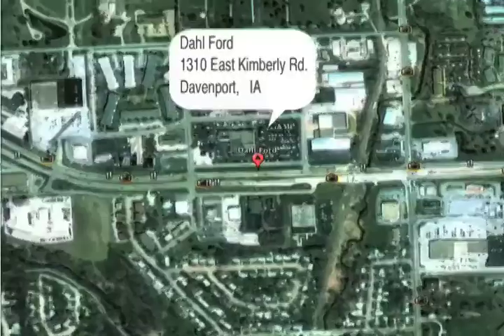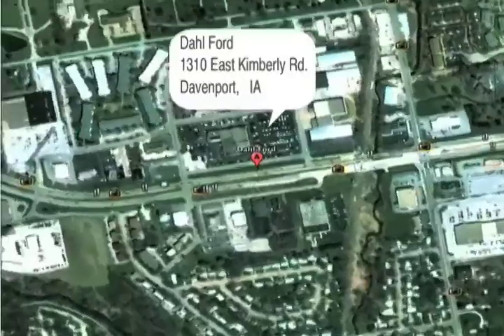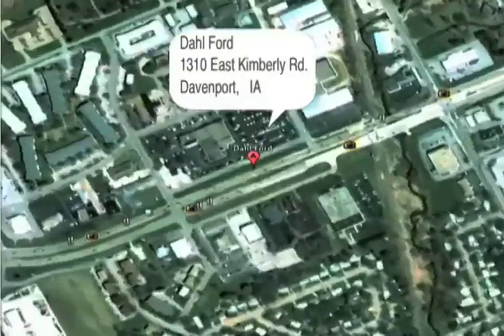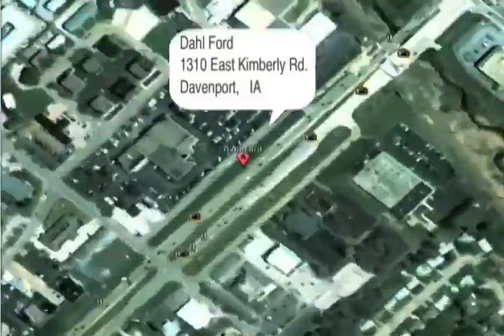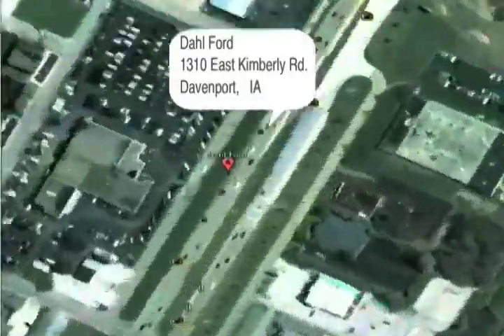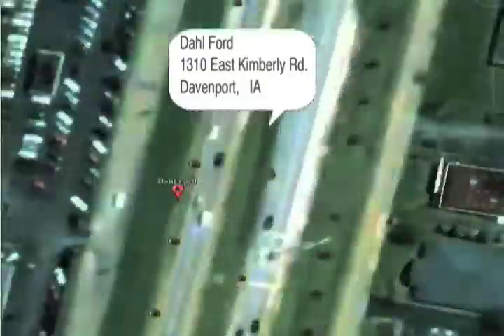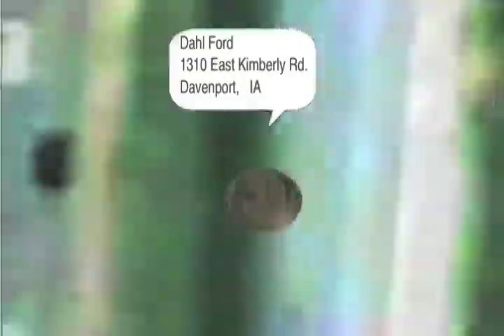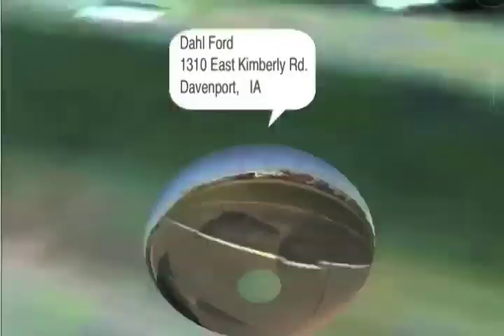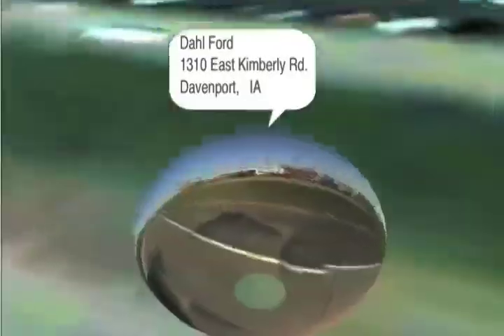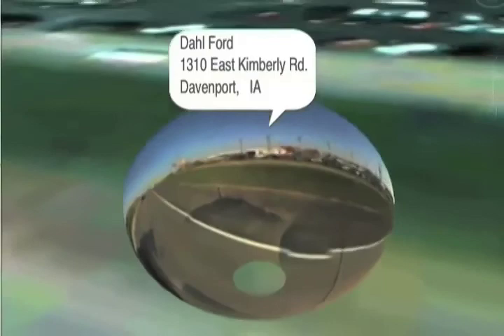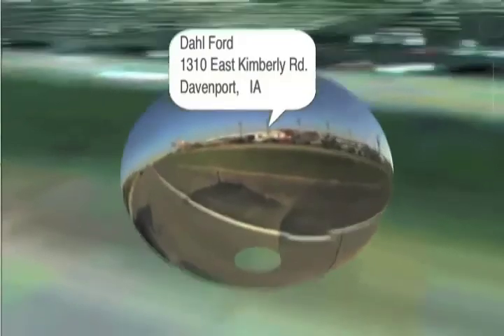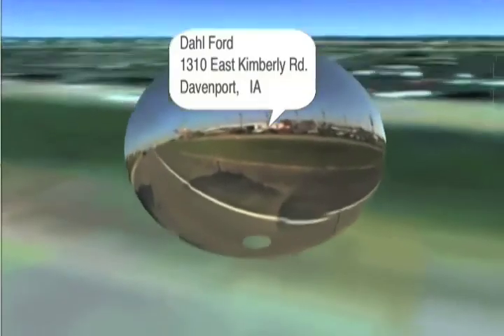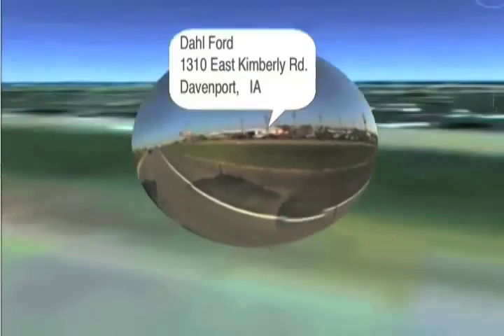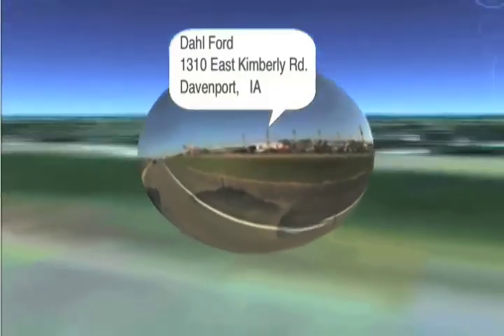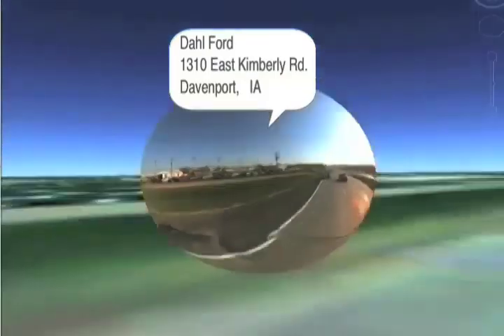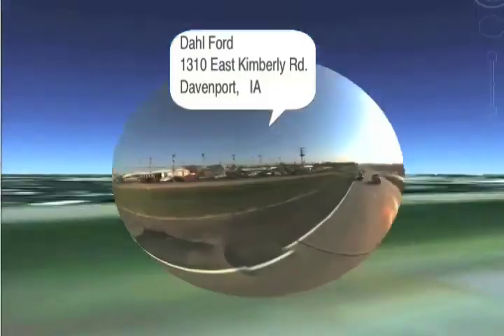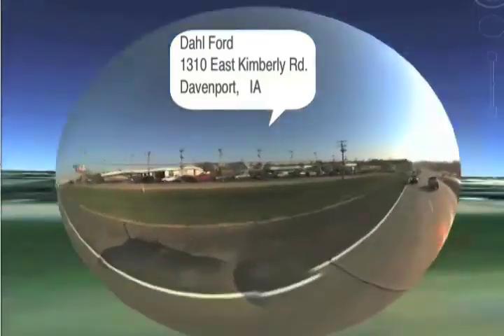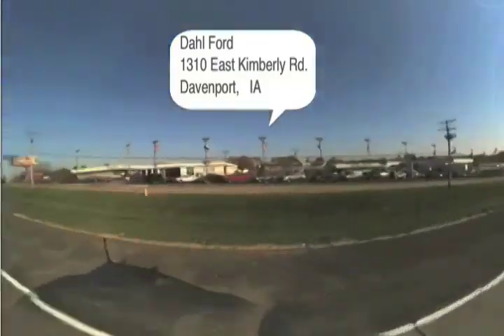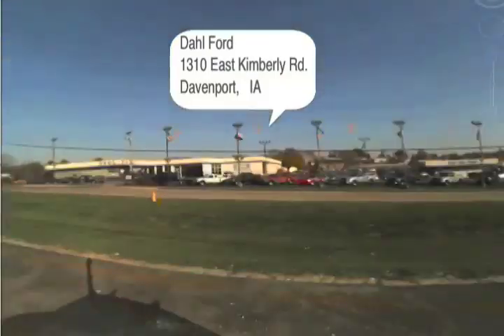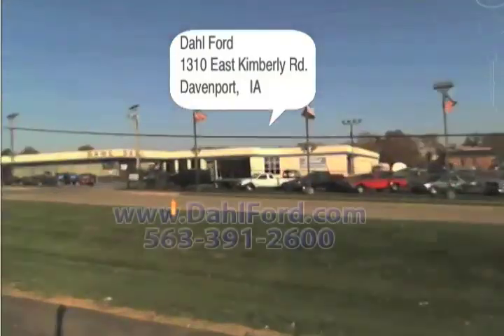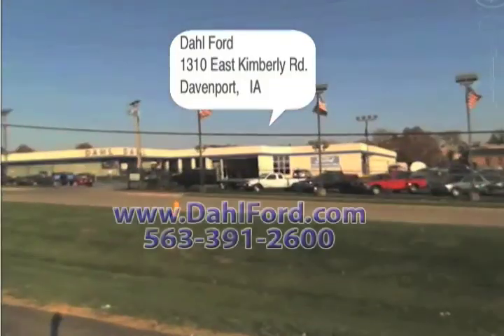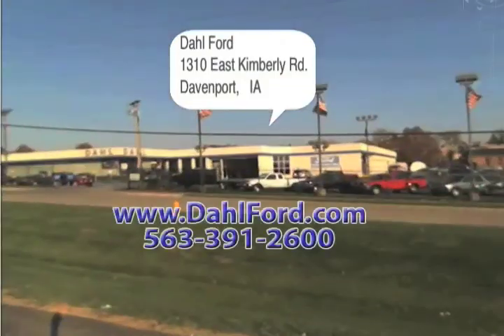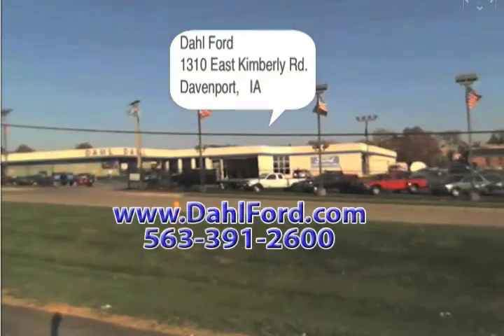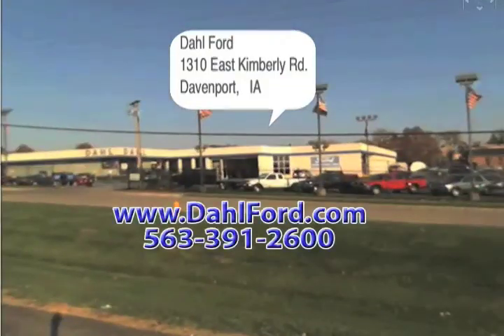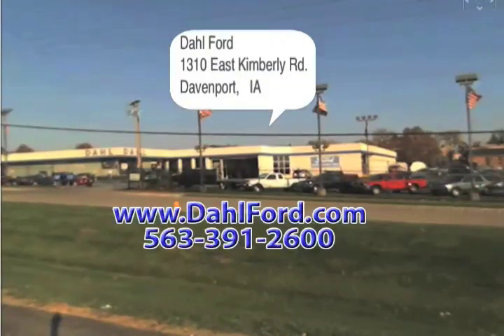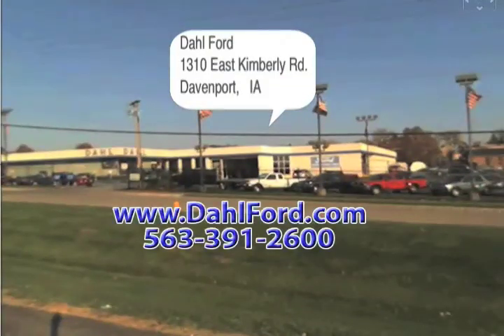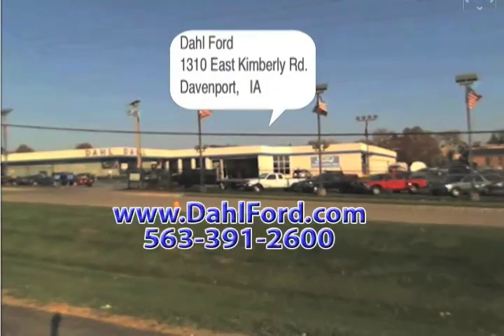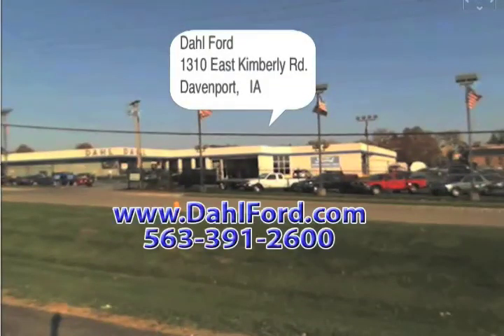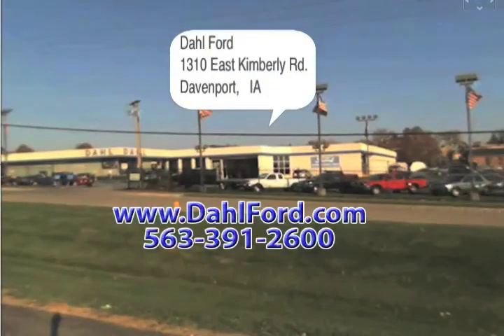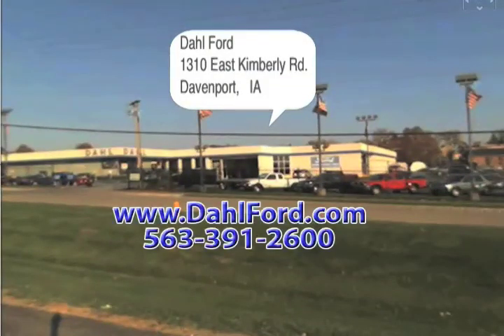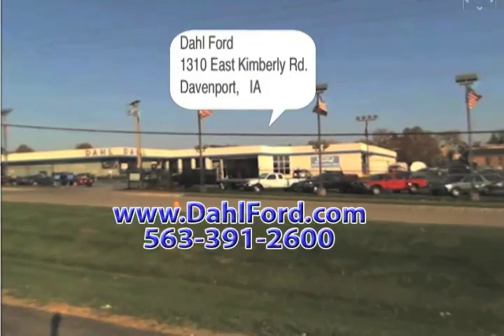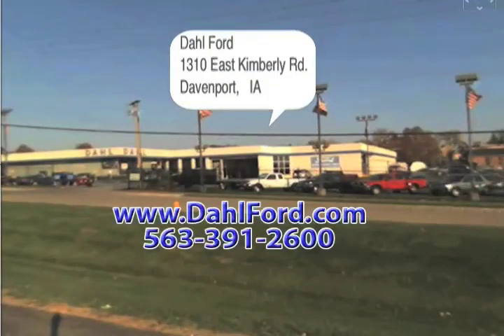For the biggest selection of new and used Ford vehicles in Davenport, Iowa, come to Dahl Ford on Kimberly Road.